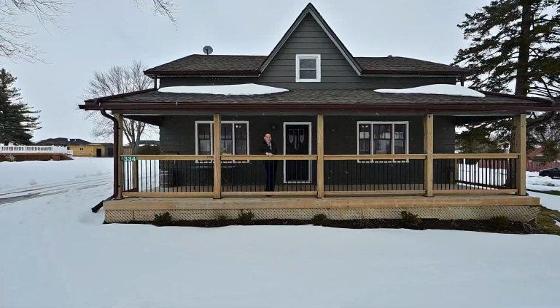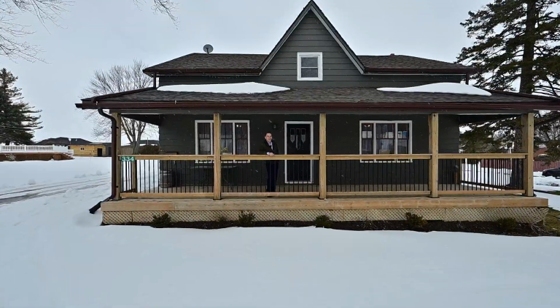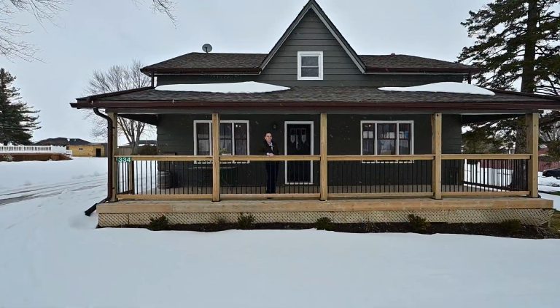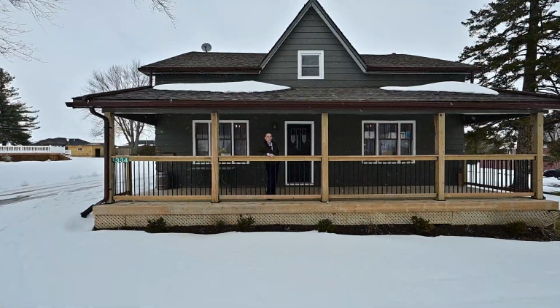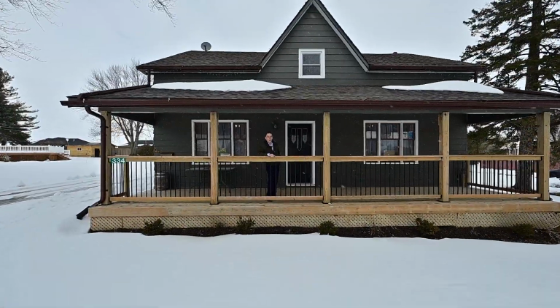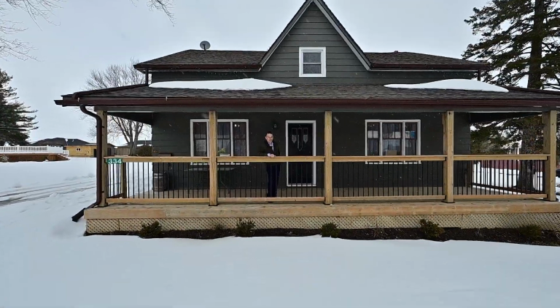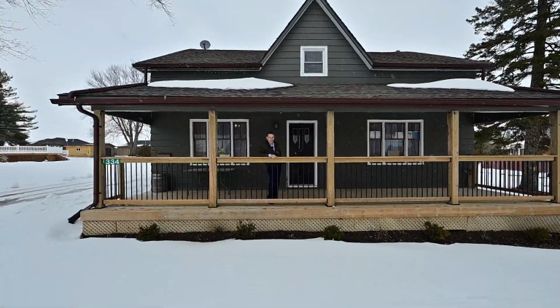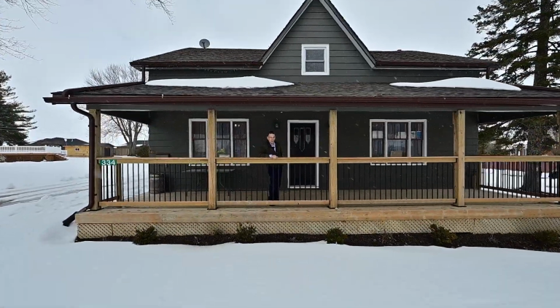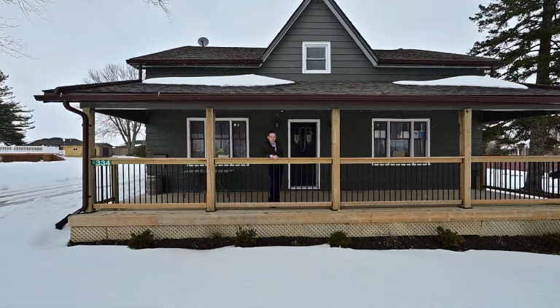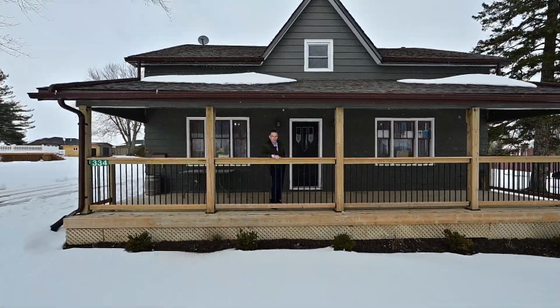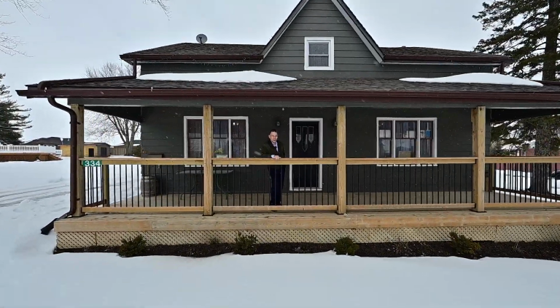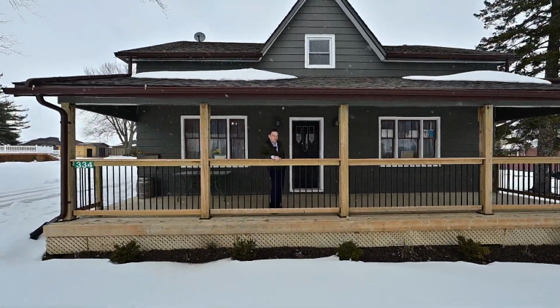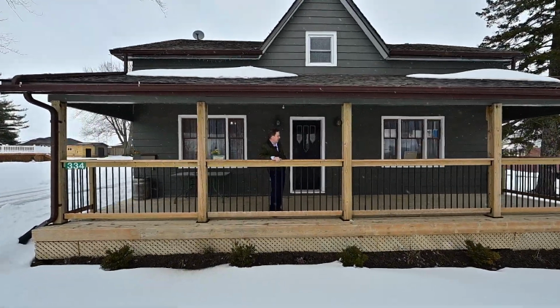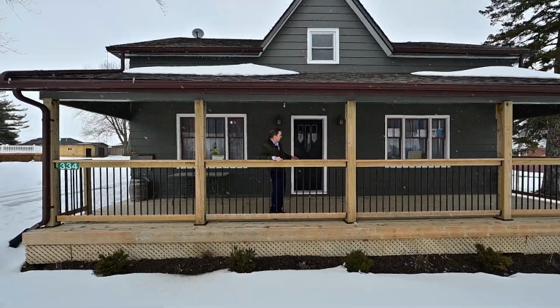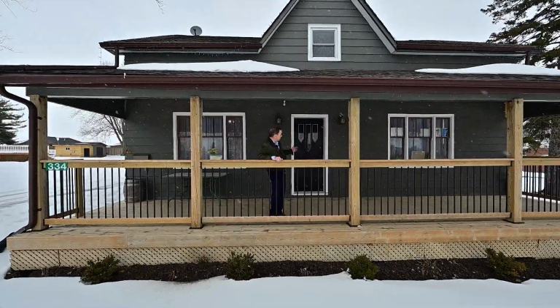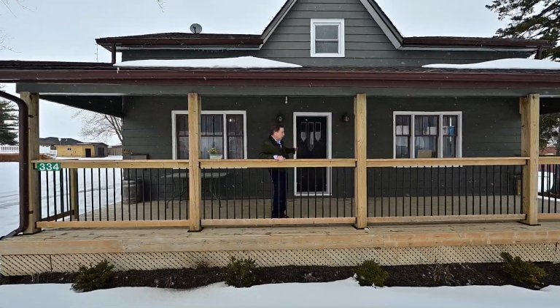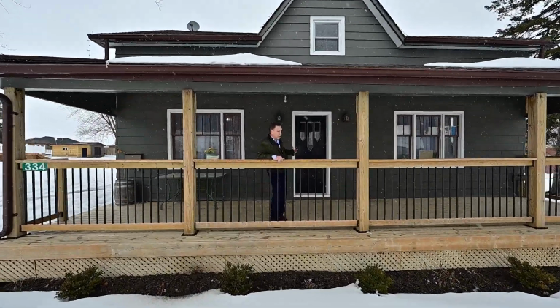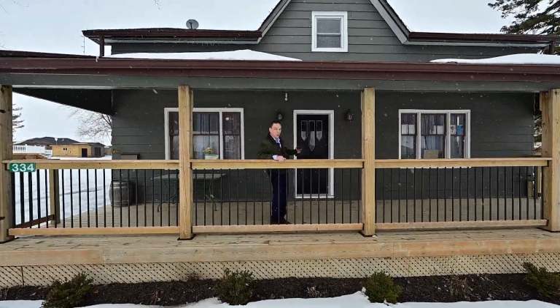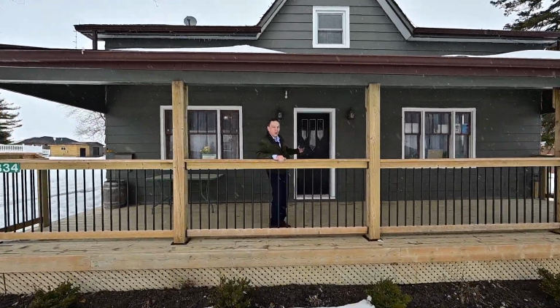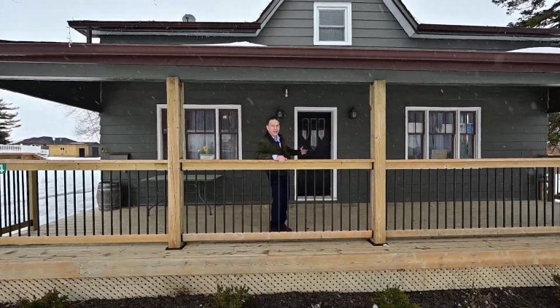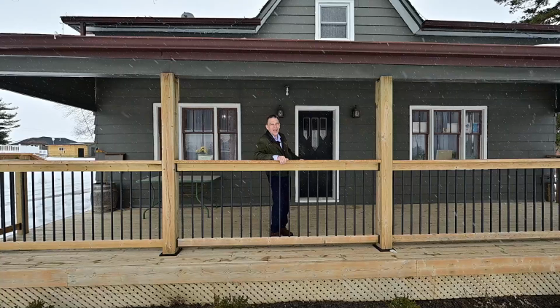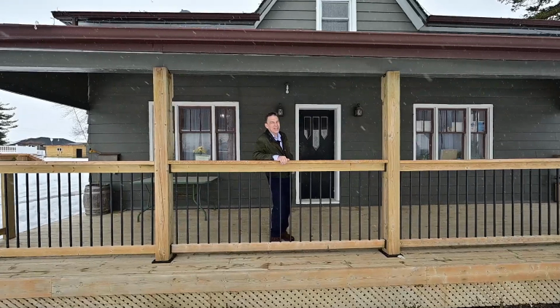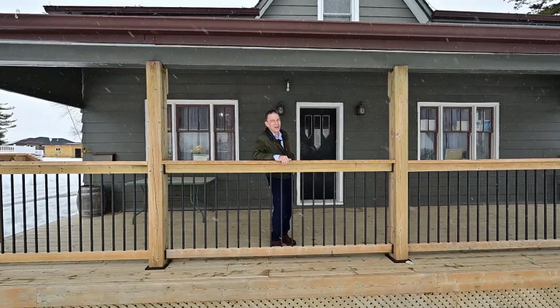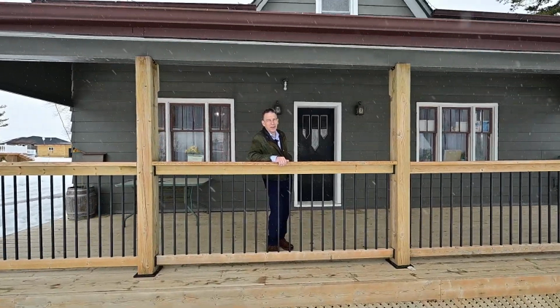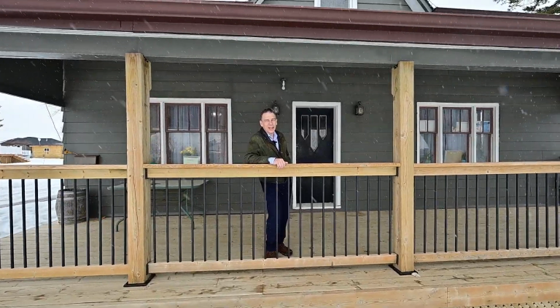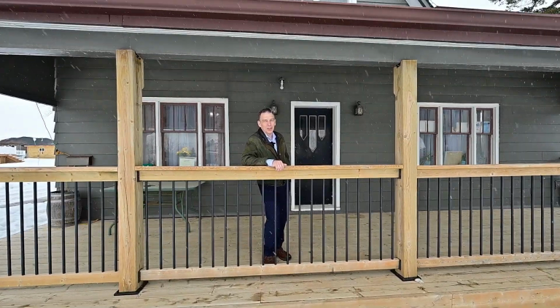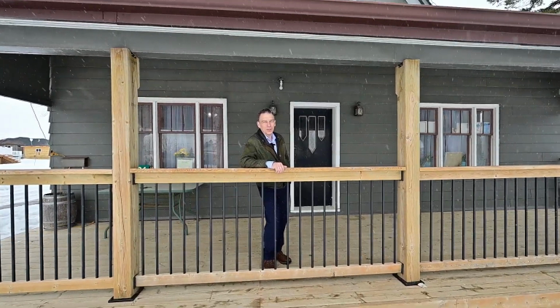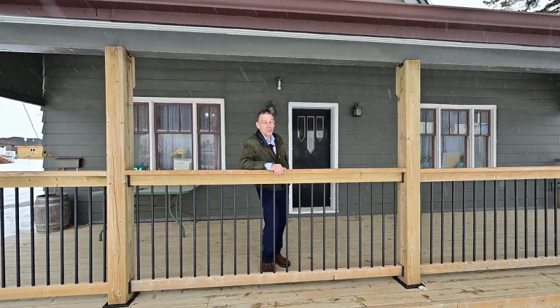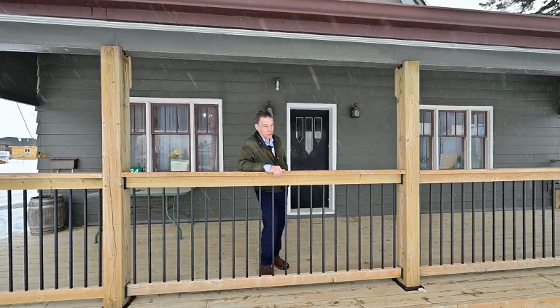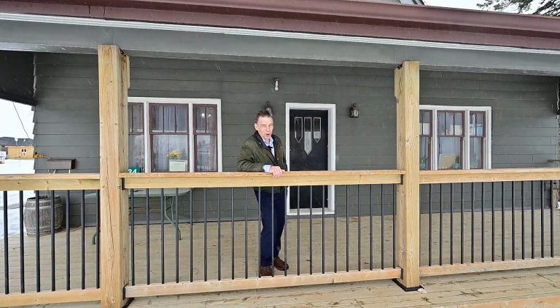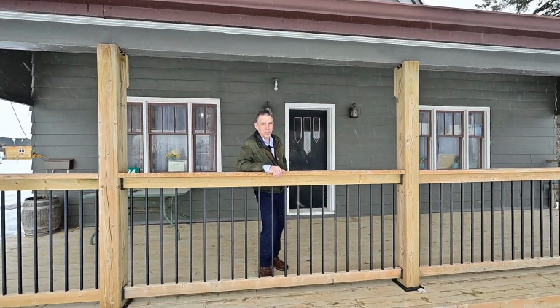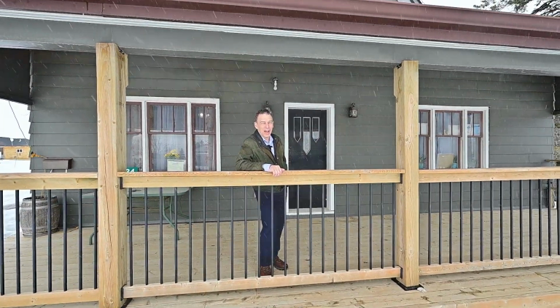Here's your classic front porch, here's the front door, and the everyday entrance is around back.